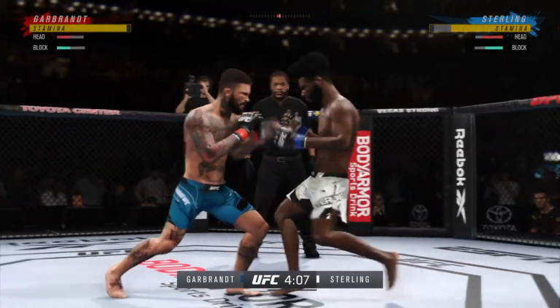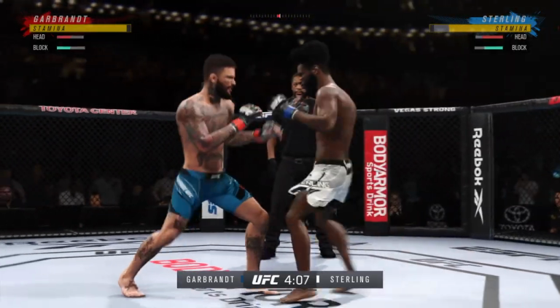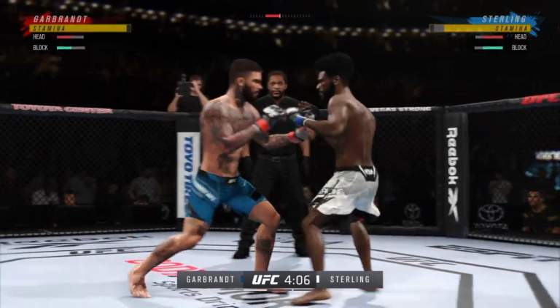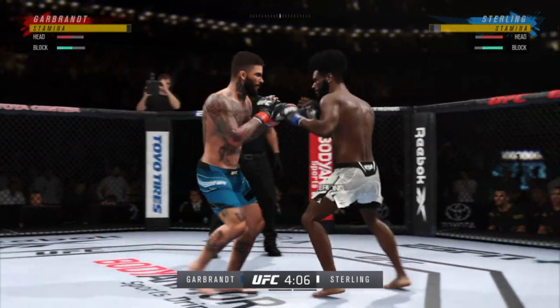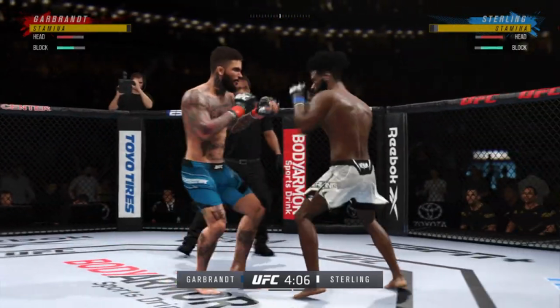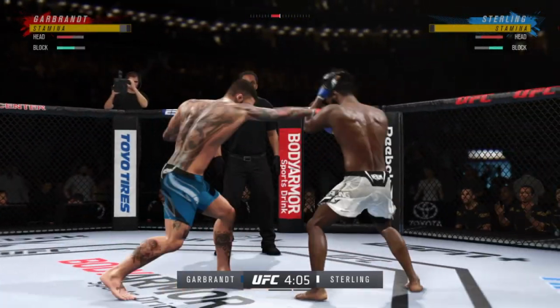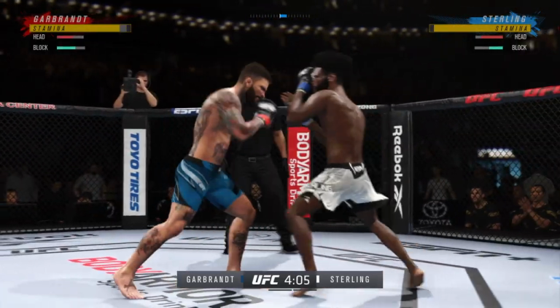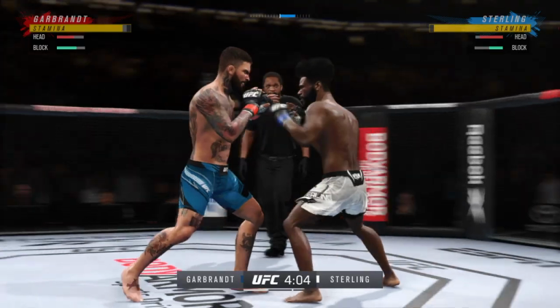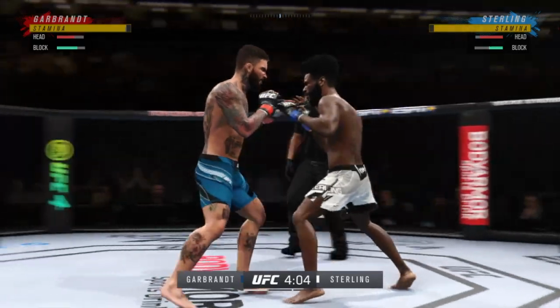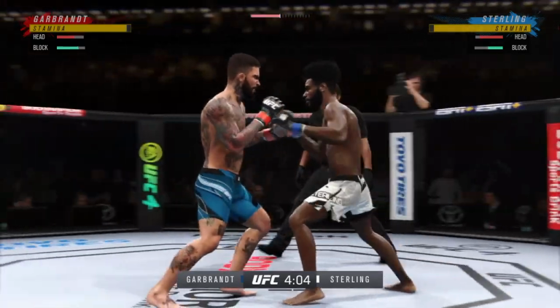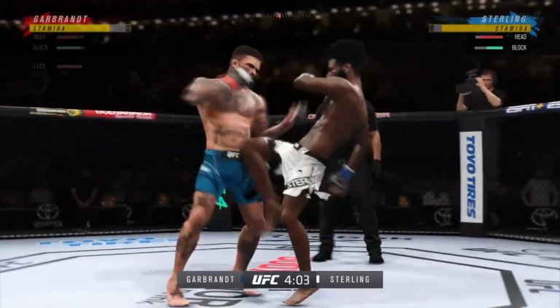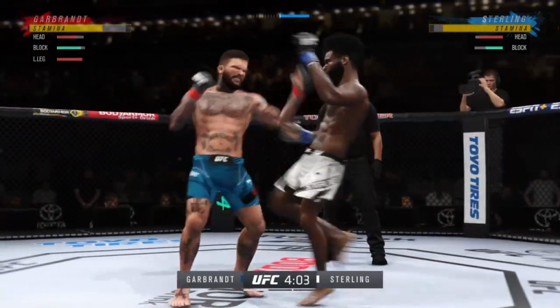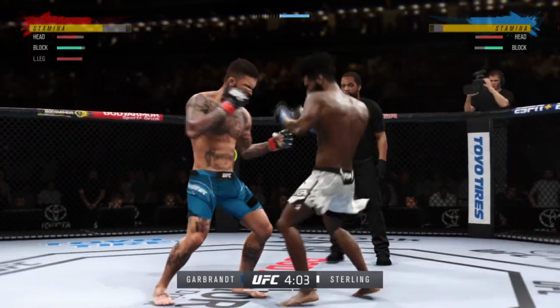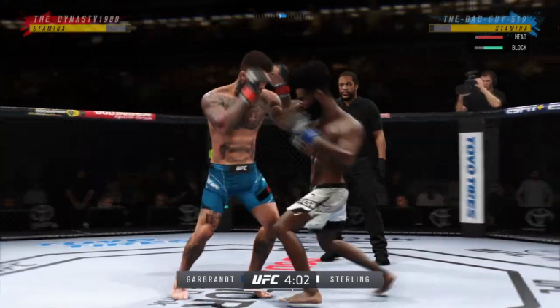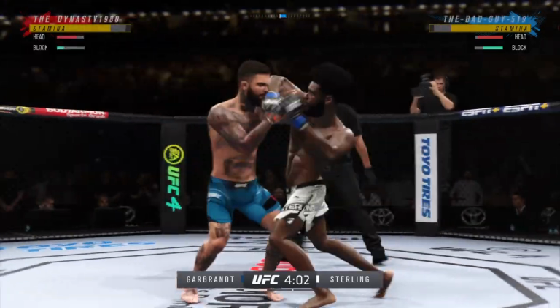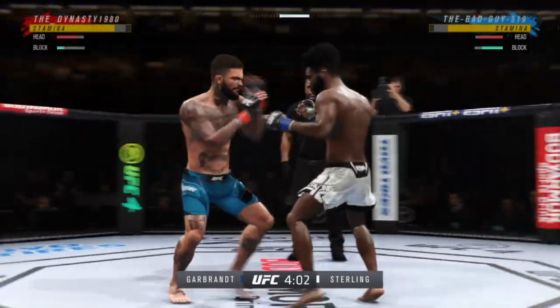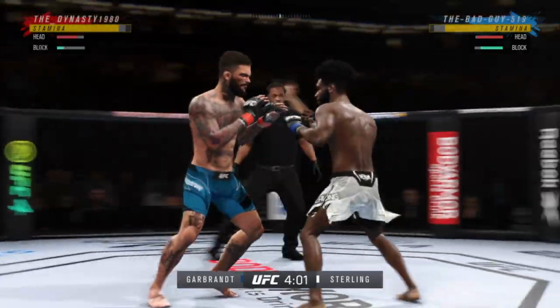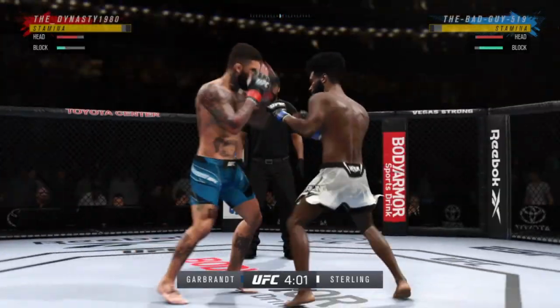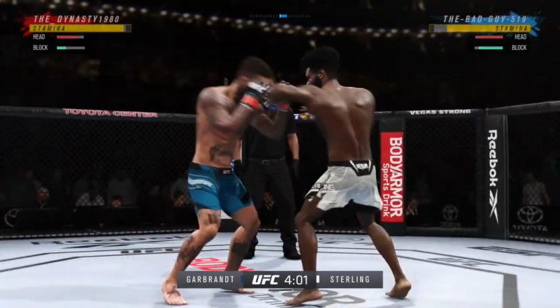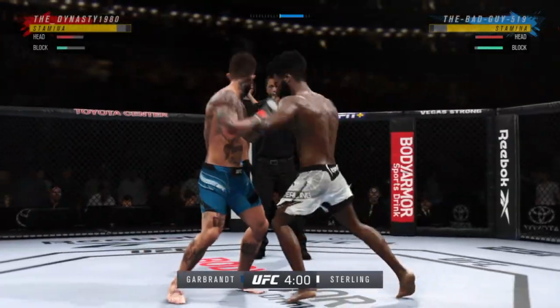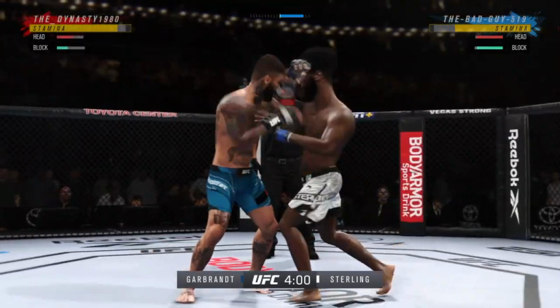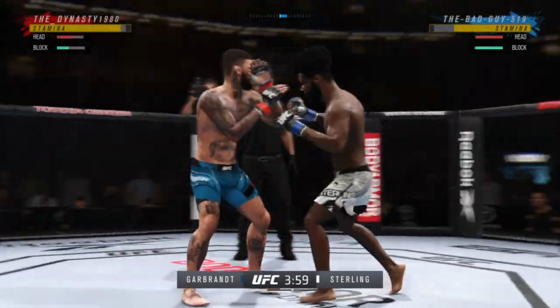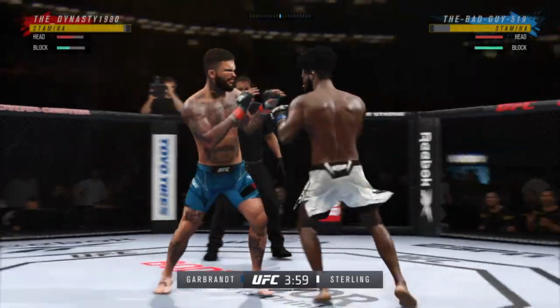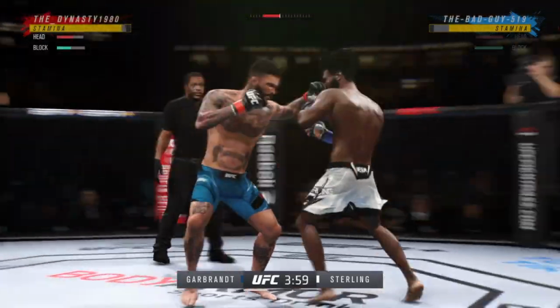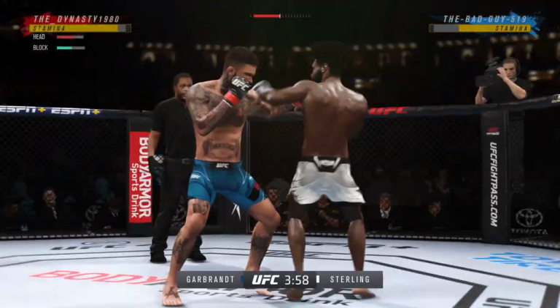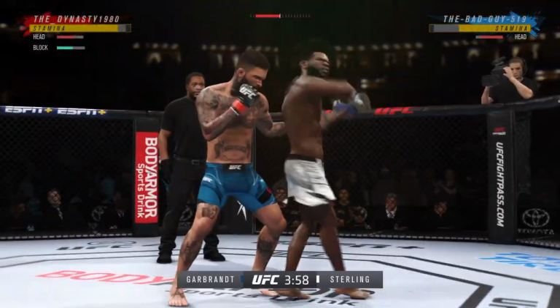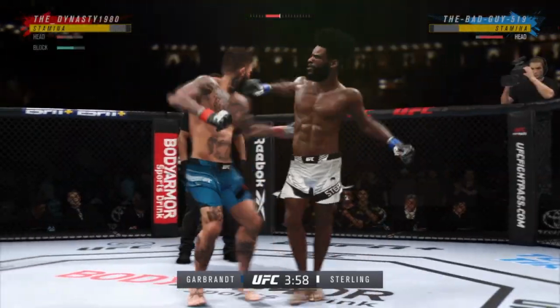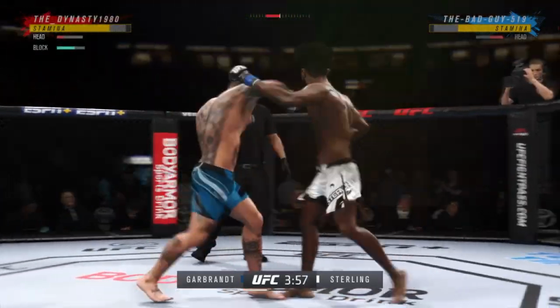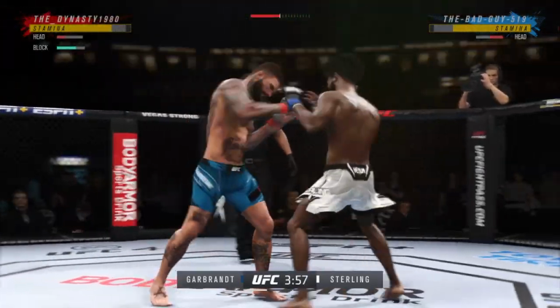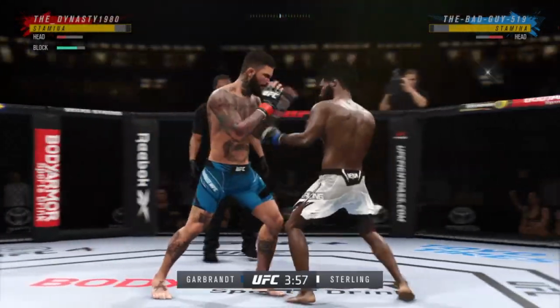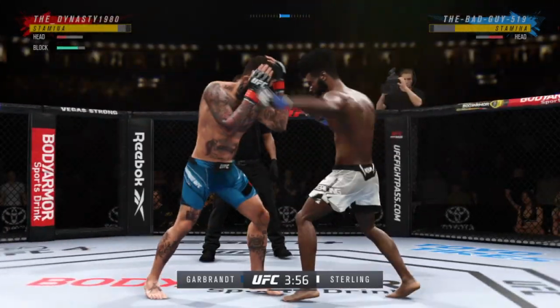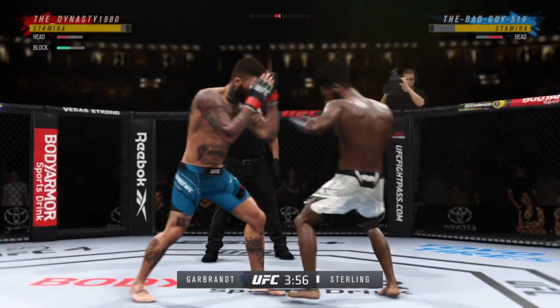Nice straight punch there. Must be nice to have a reach advantage like this, DC. Oh! Big elbow! They're certainly getting after it.